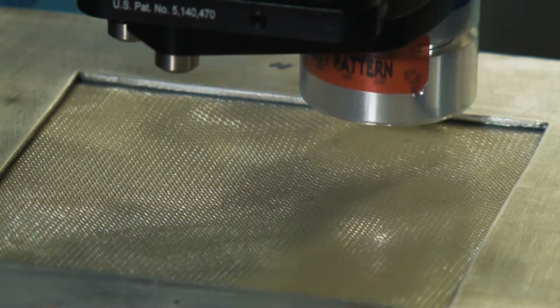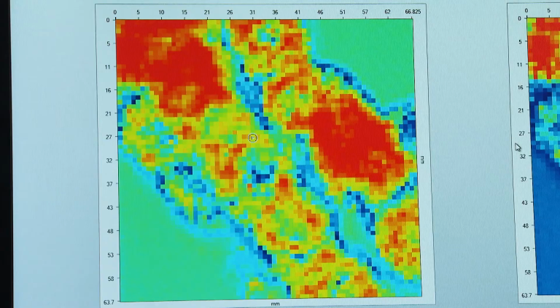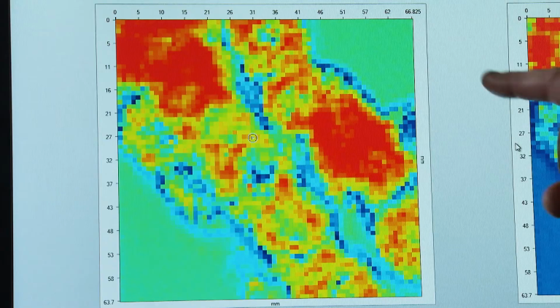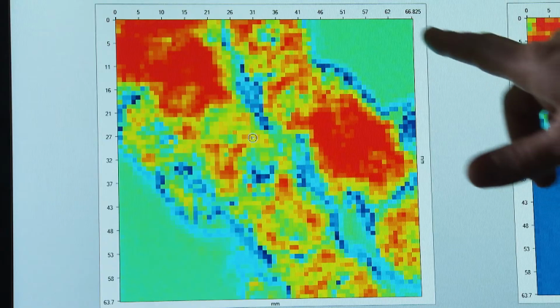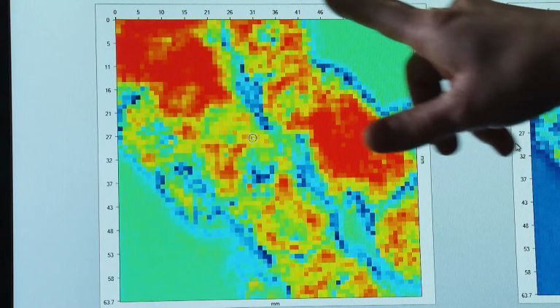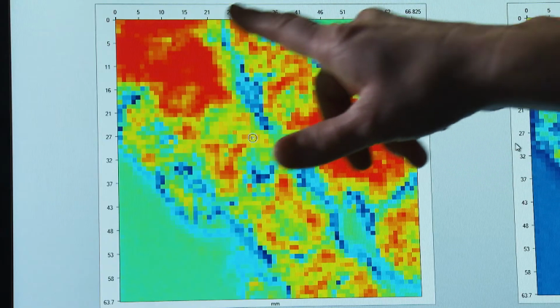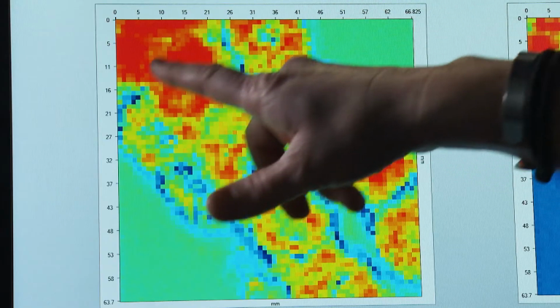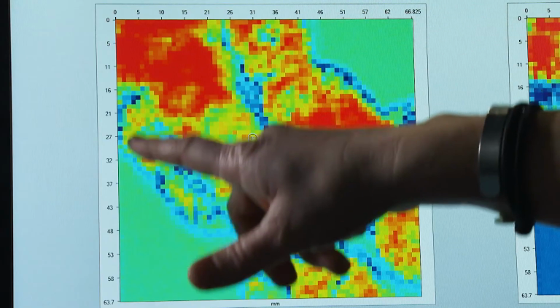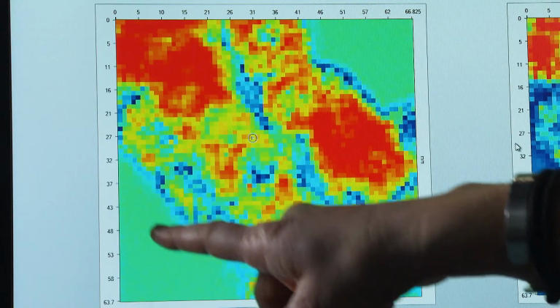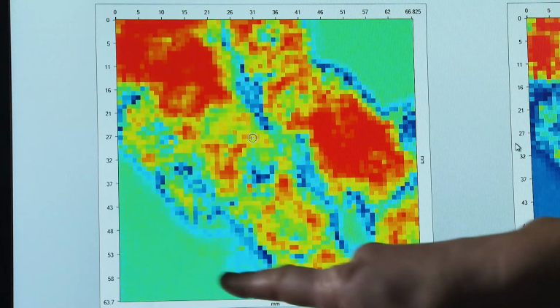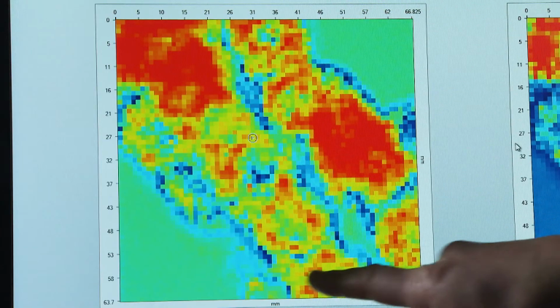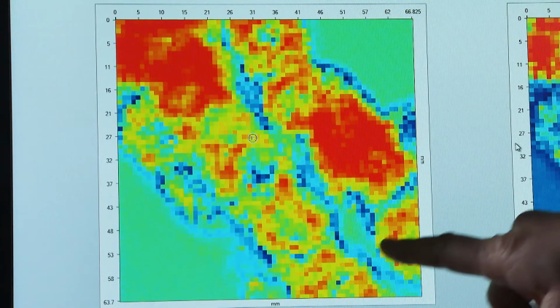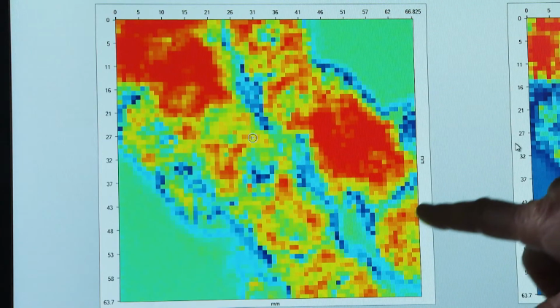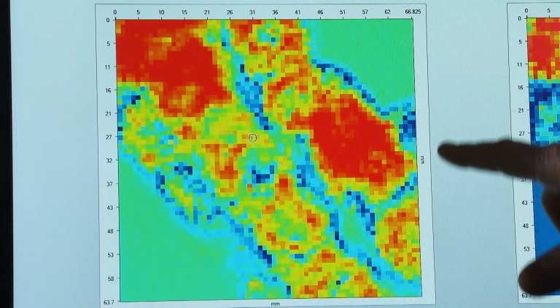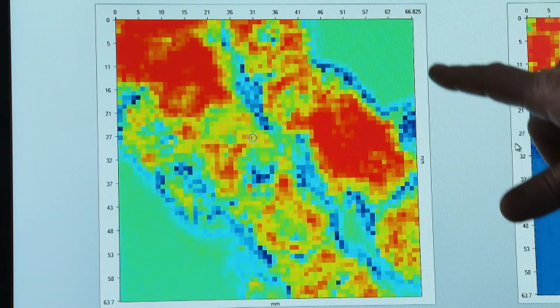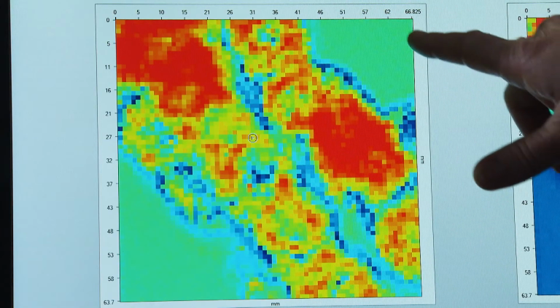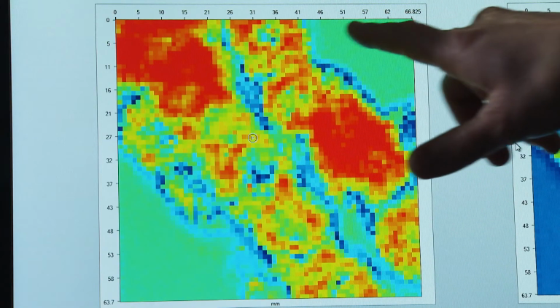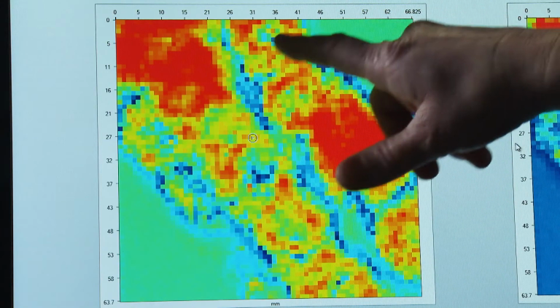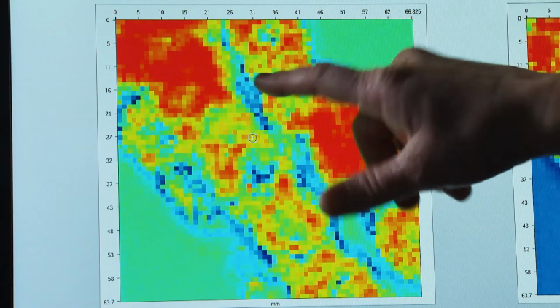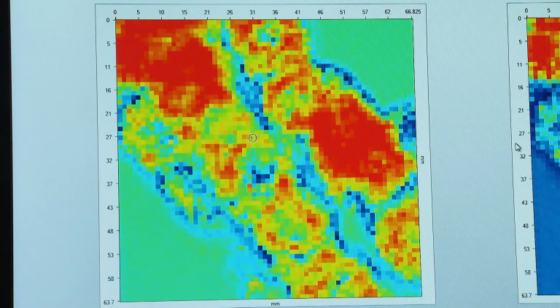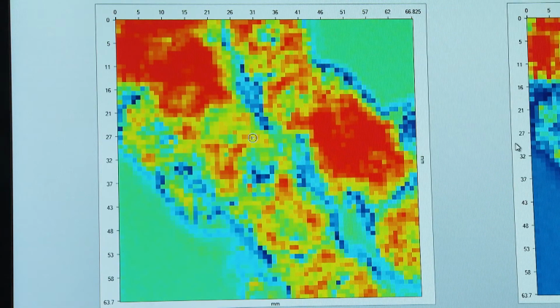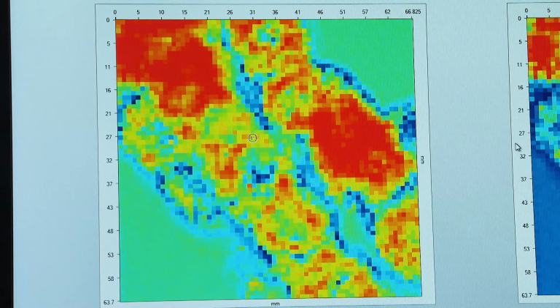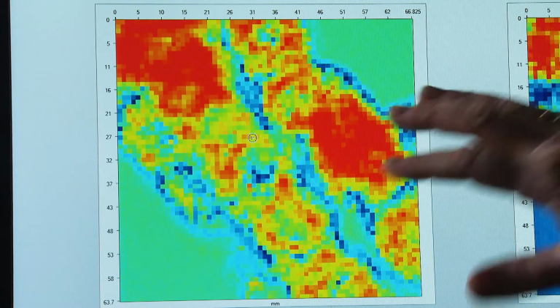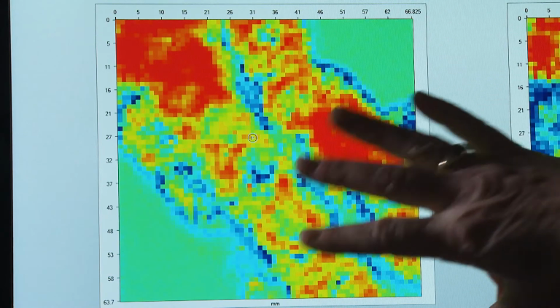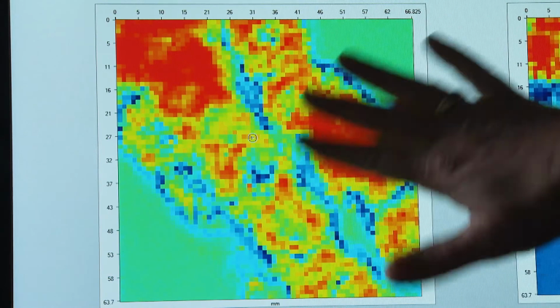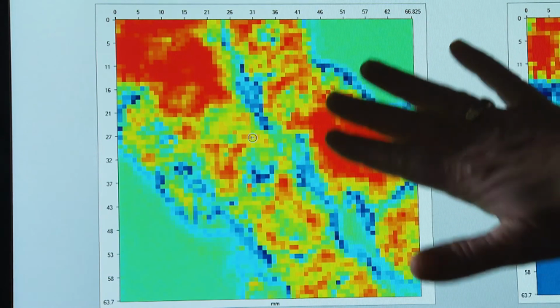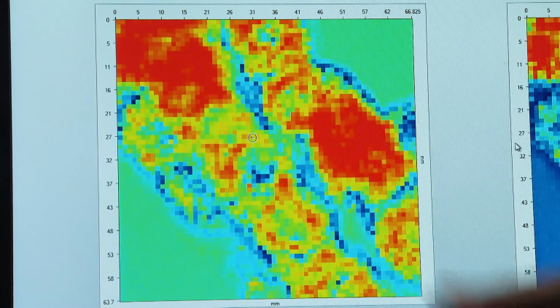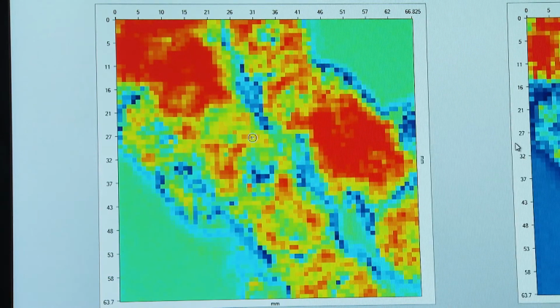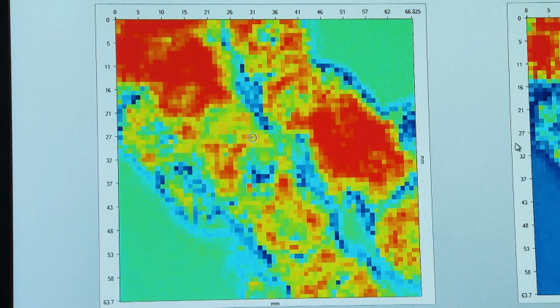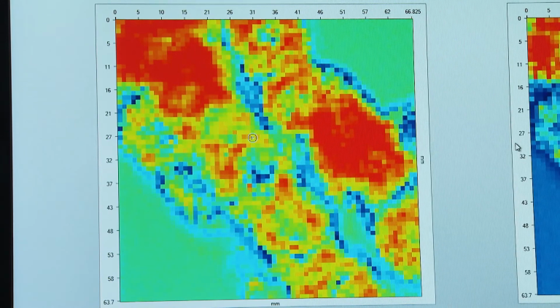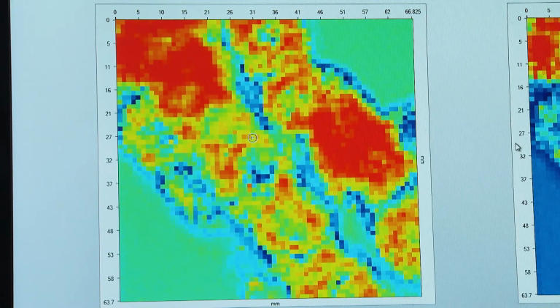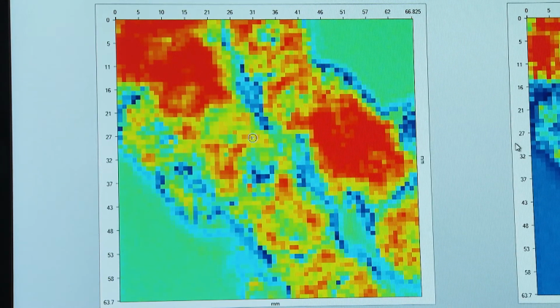Here you can see this is not a well-saturated sample, and the resin distribution is off quite a bit.